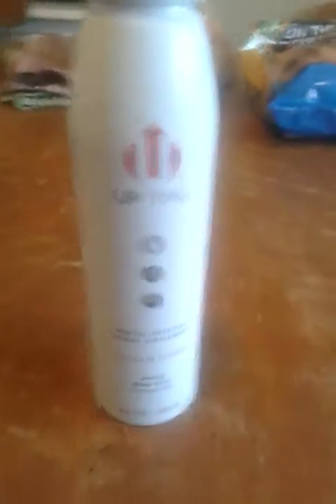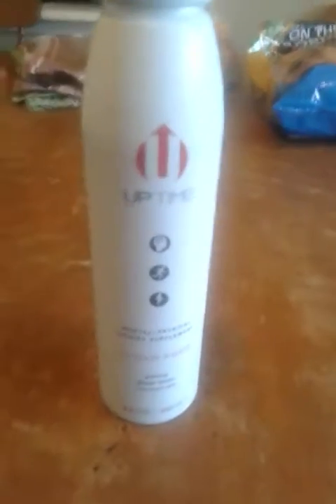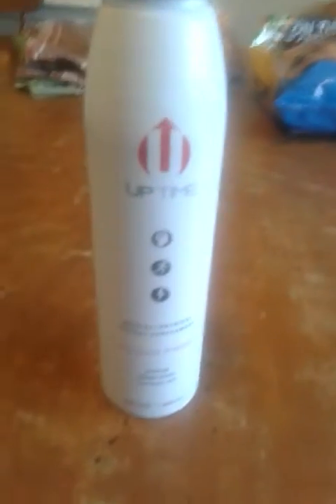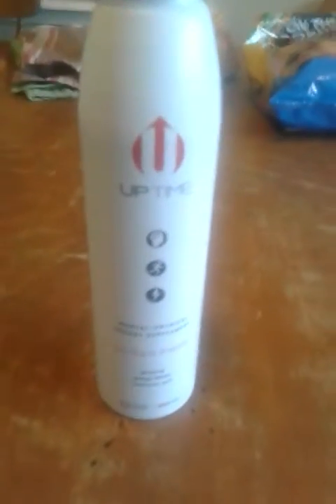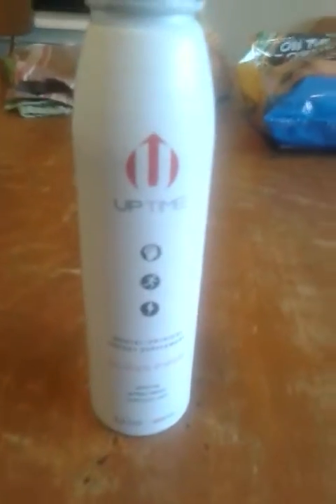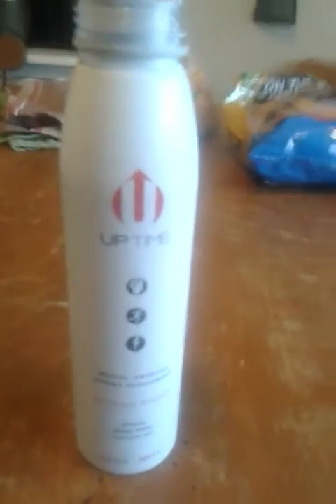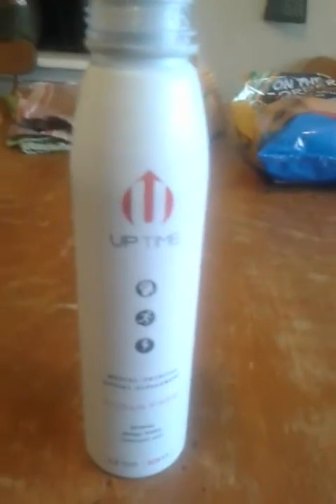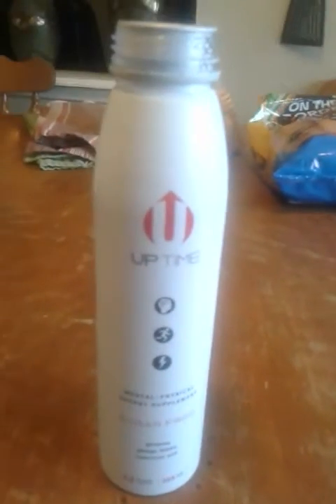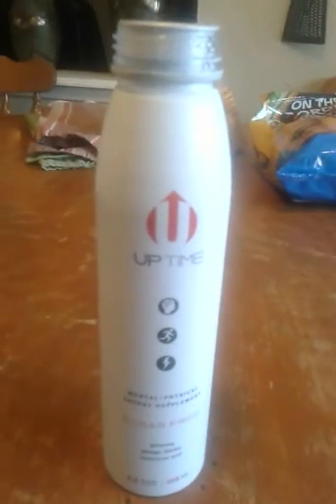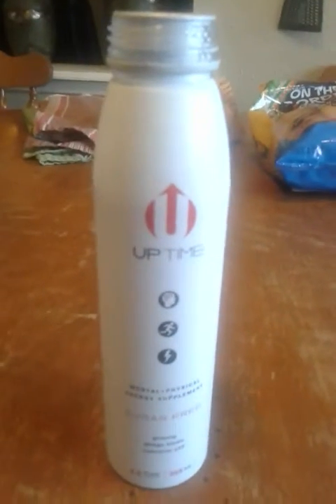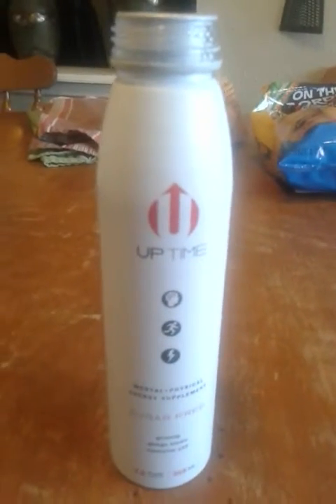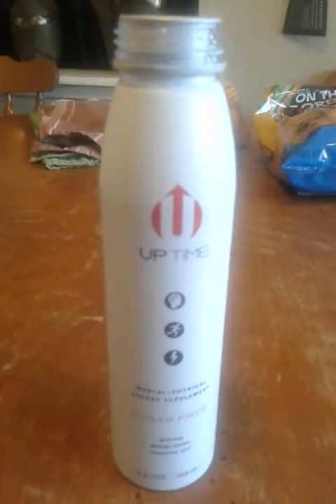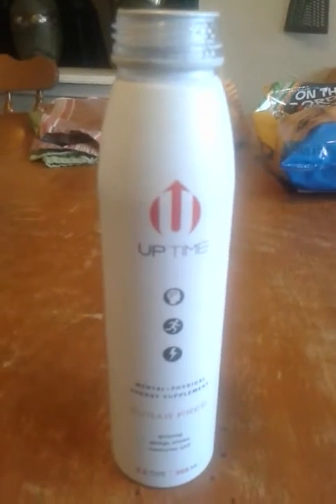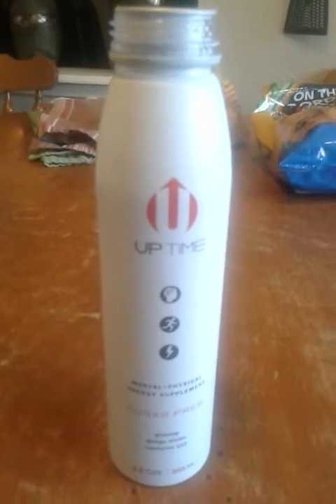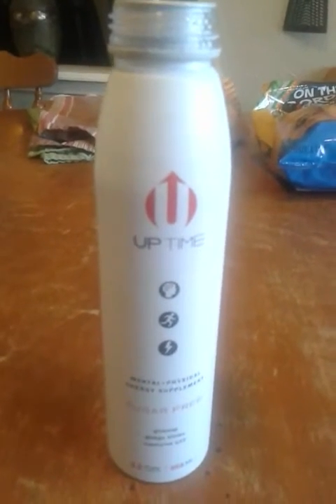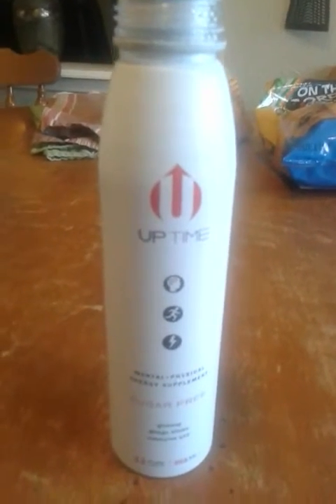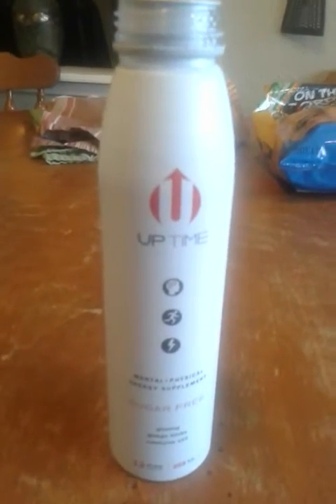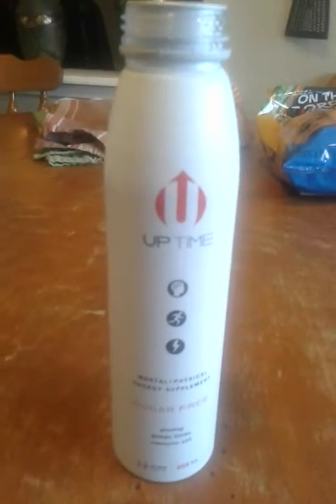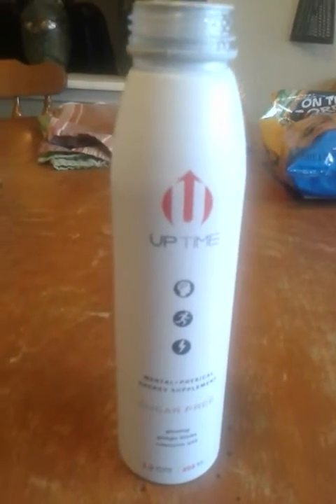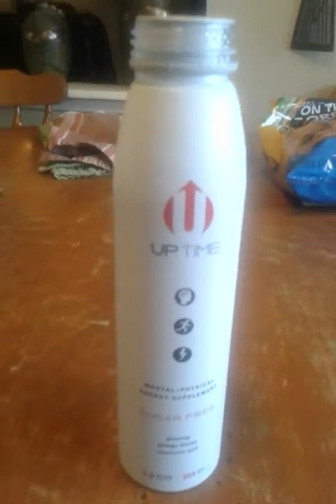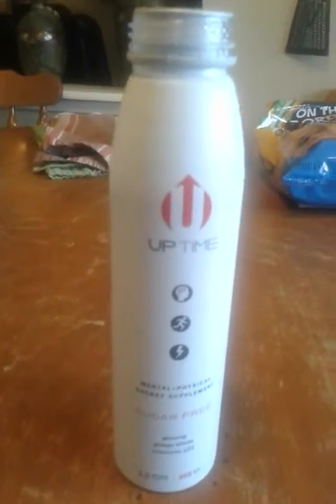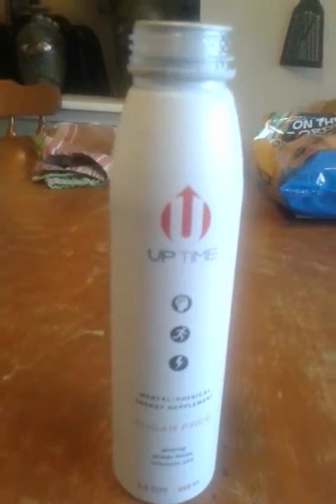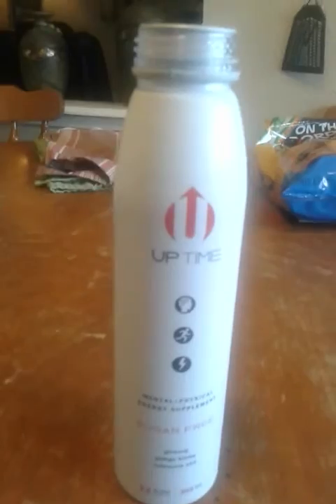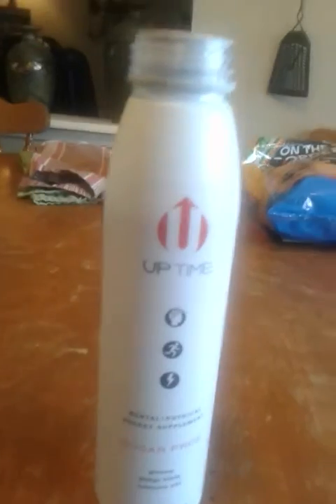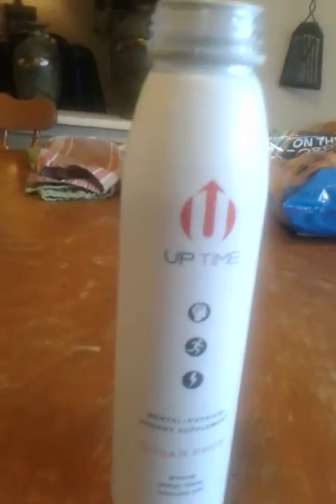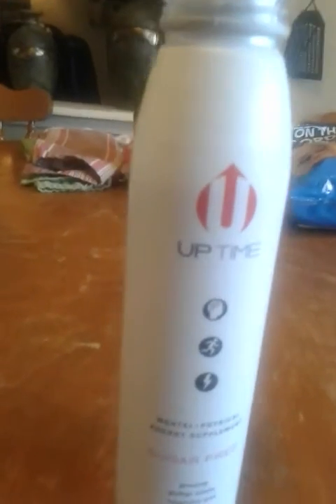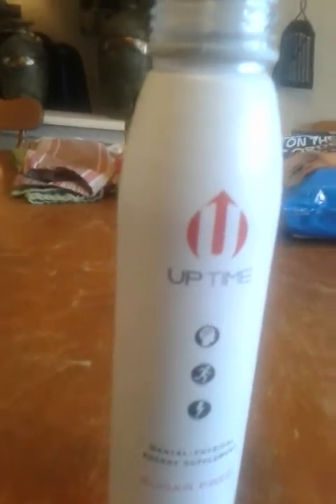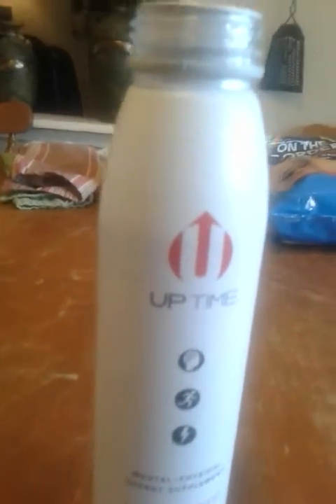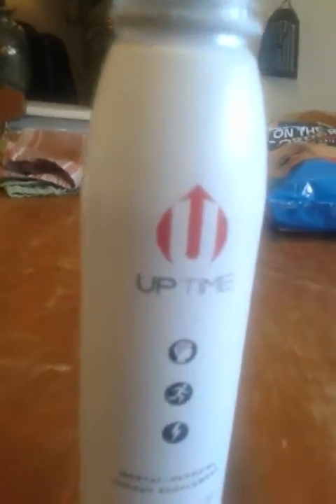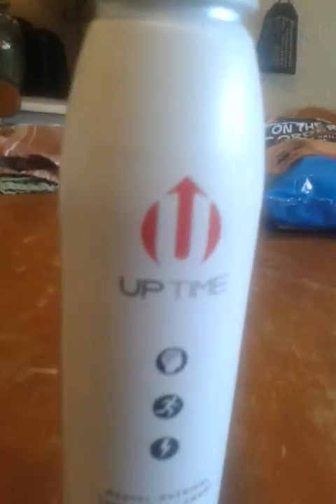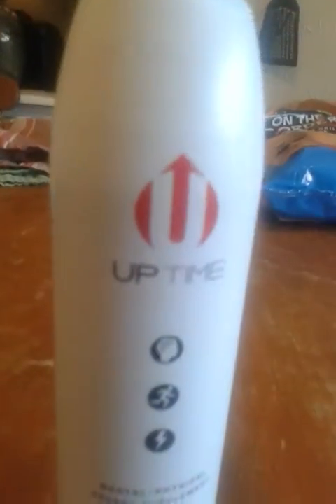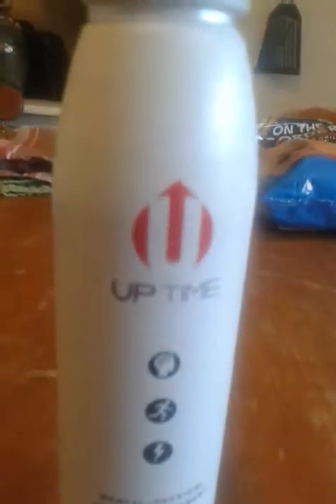What is up YouTube? It's Malone here and I'm here with another video for you guys today. This time I've got another drink review. So we've got an Uptime Energy.